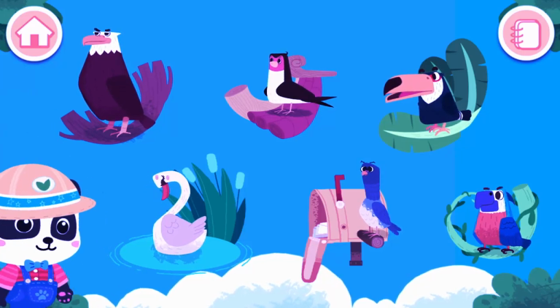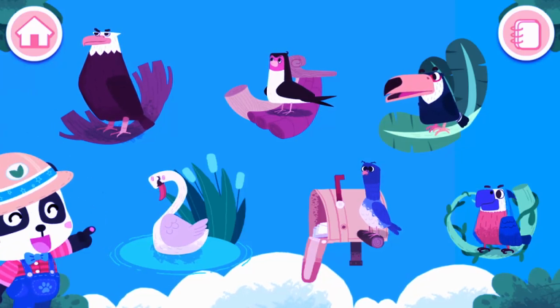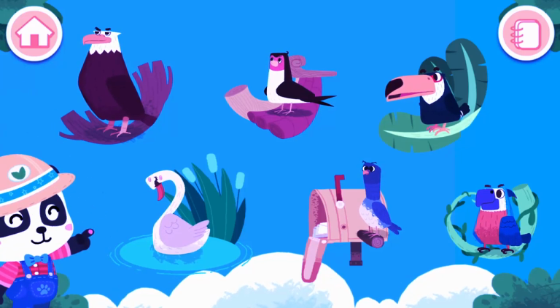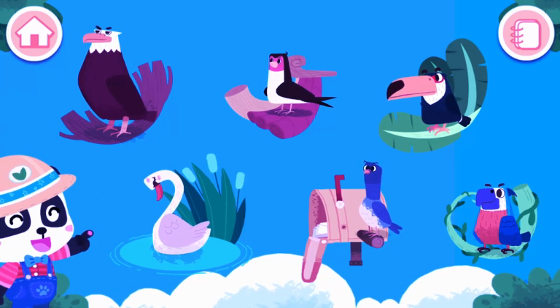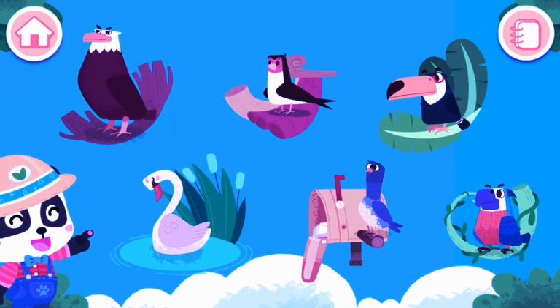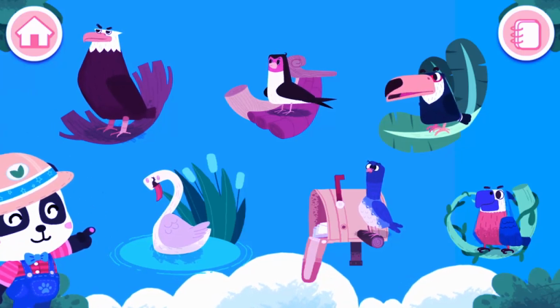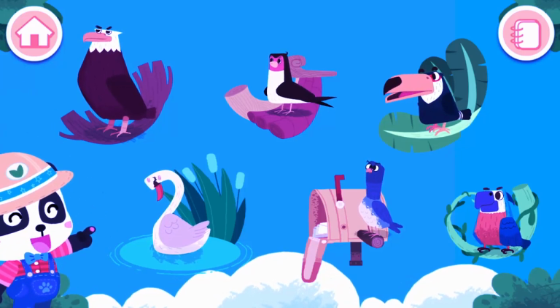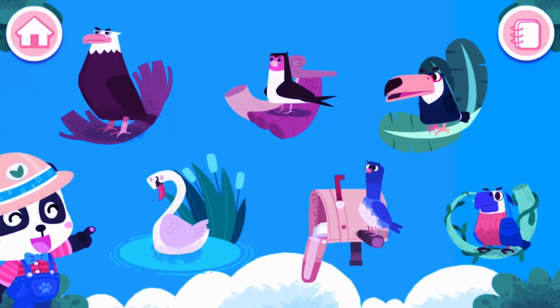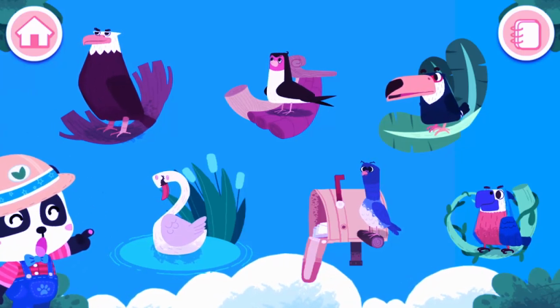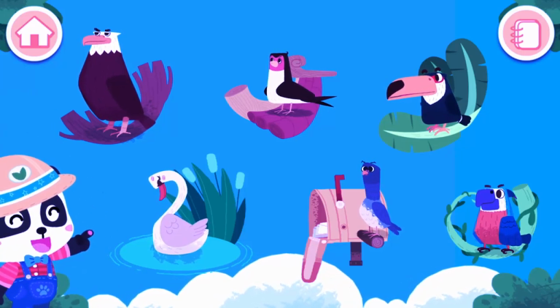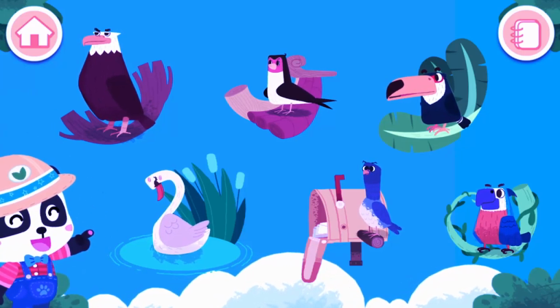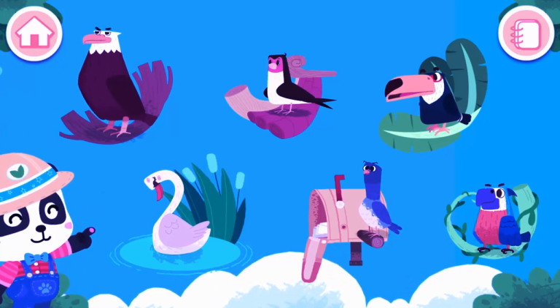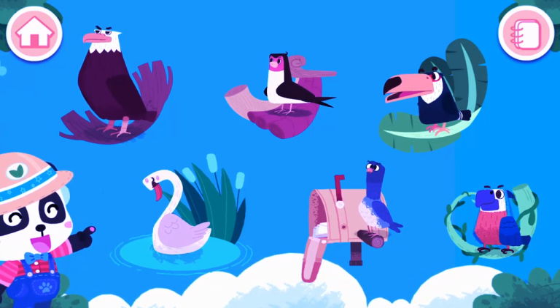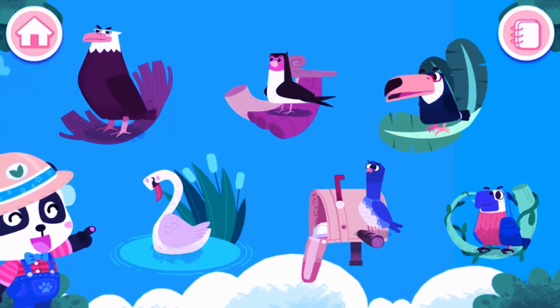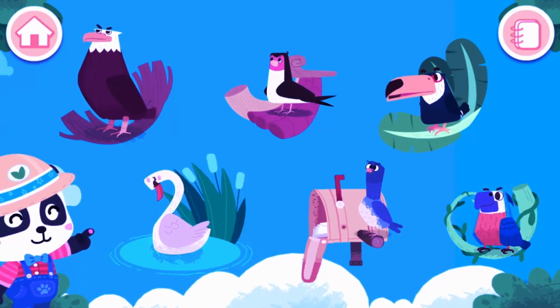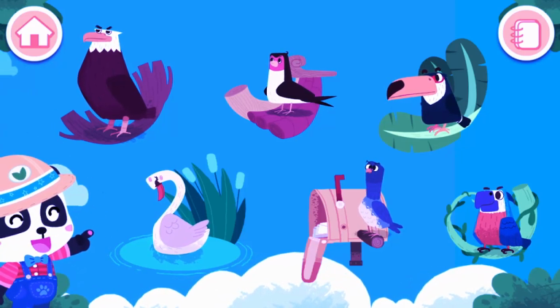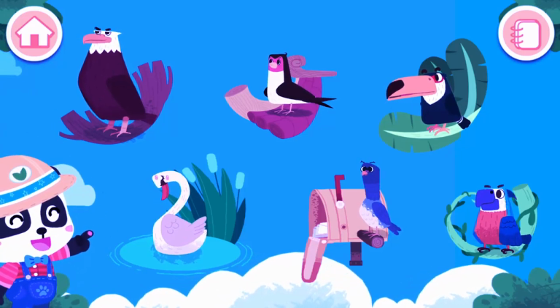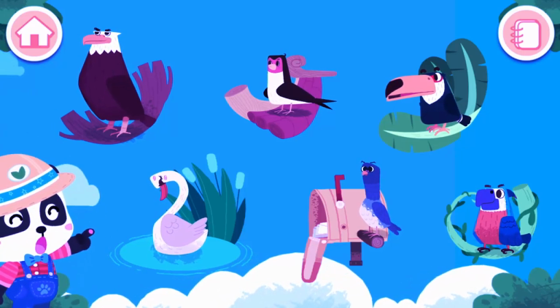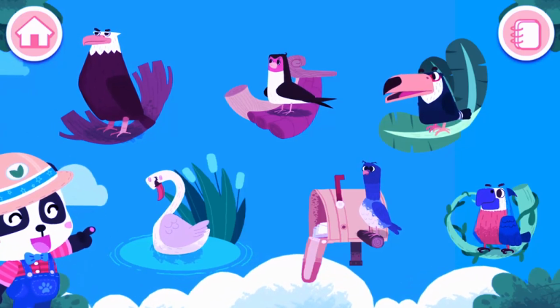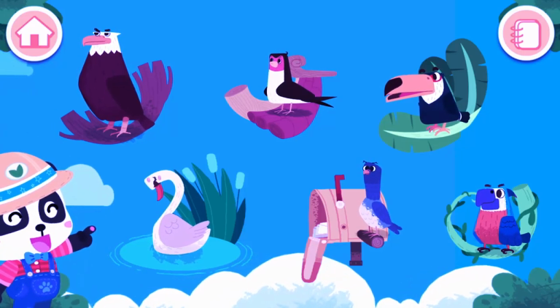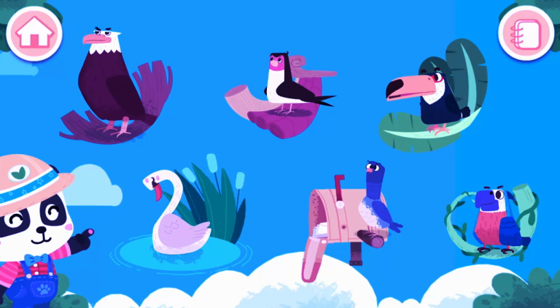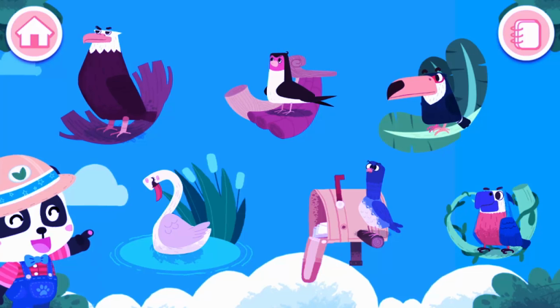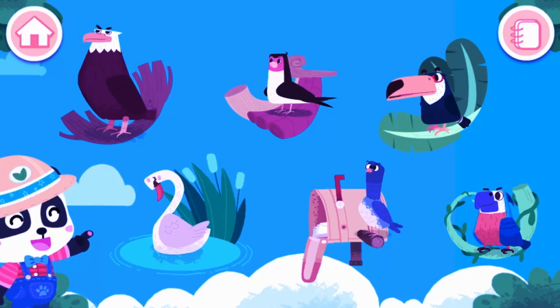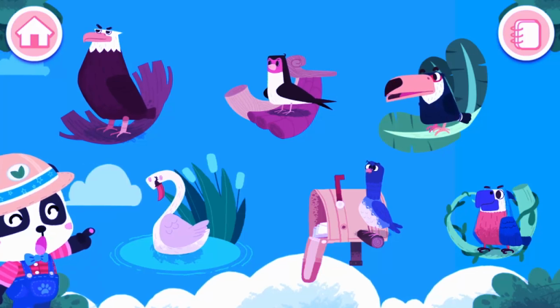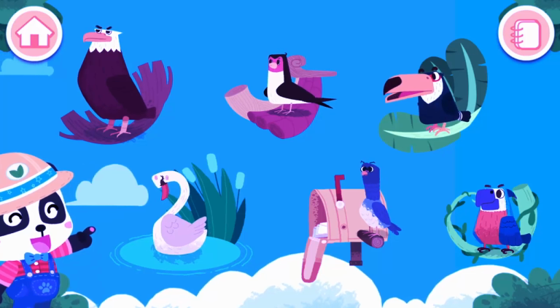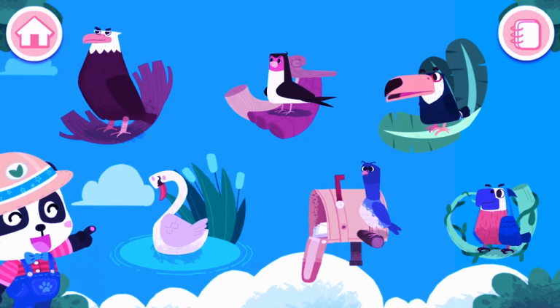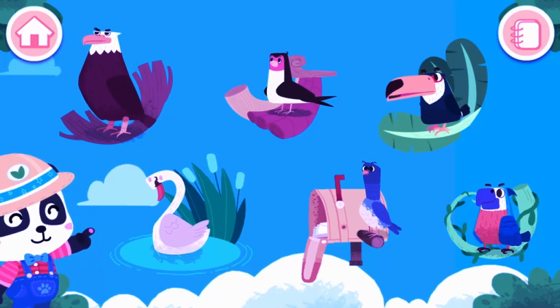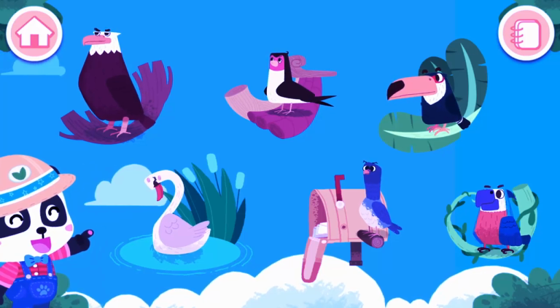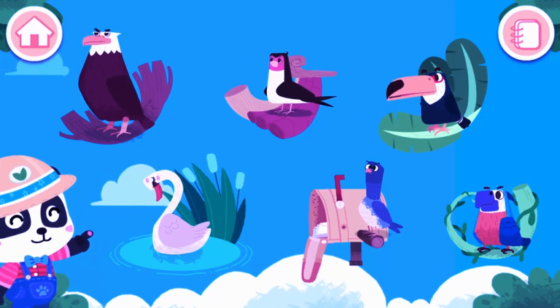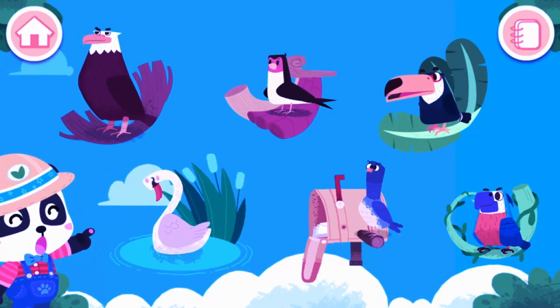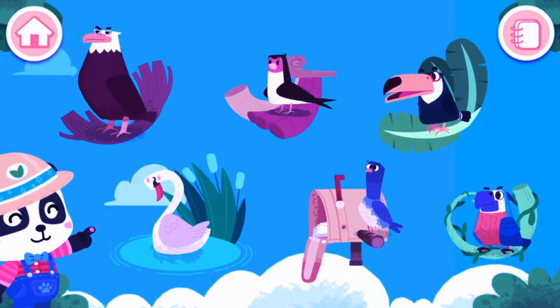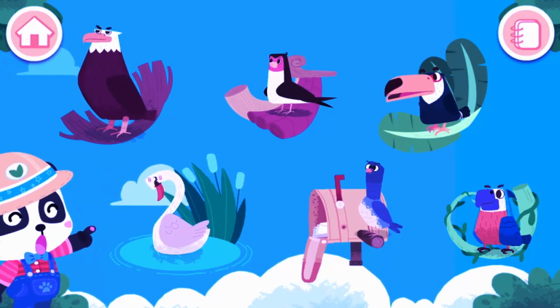Hi! I'm Kiki. These are my bird friends. Who are you going to play with now?